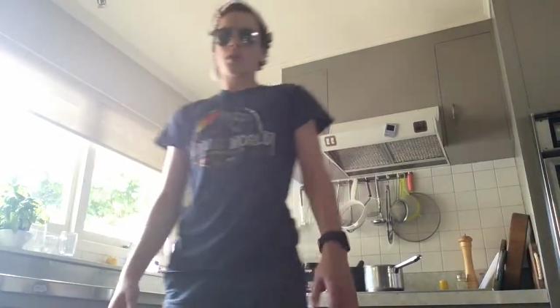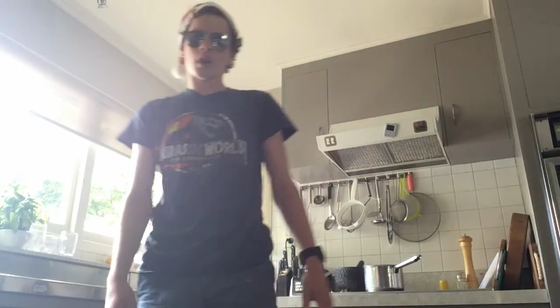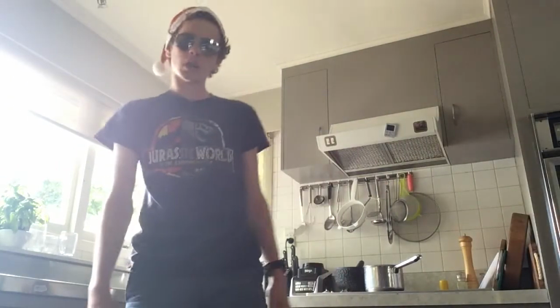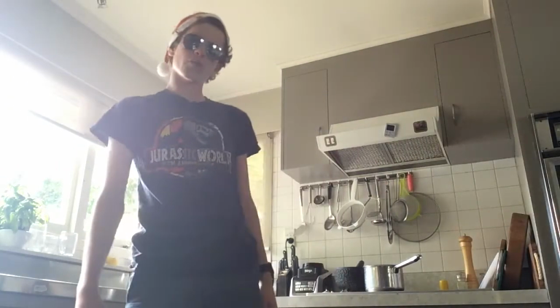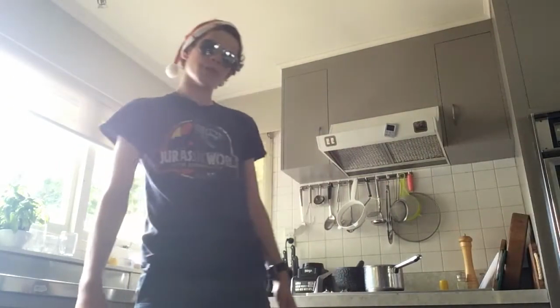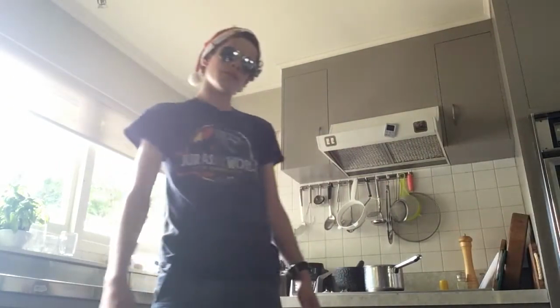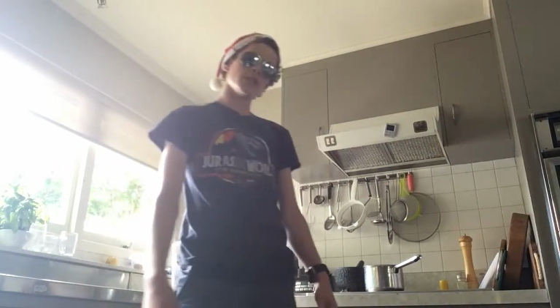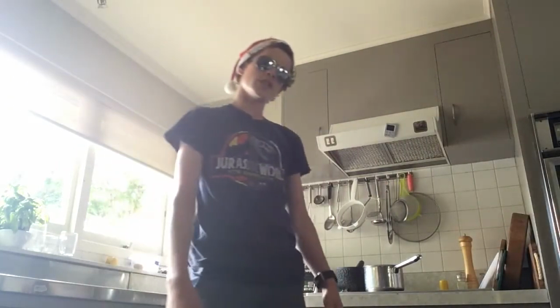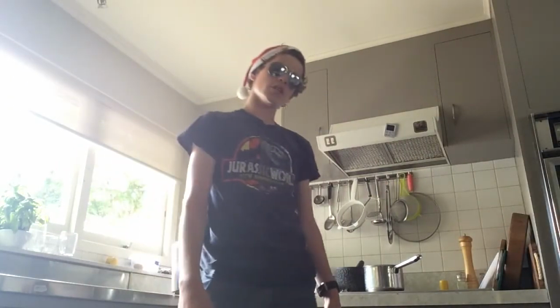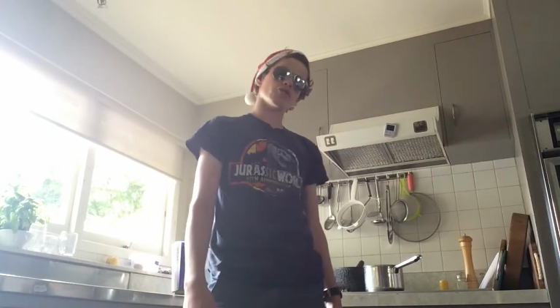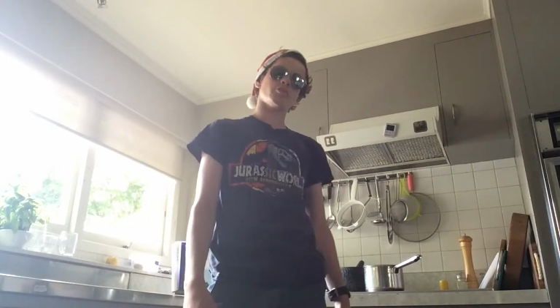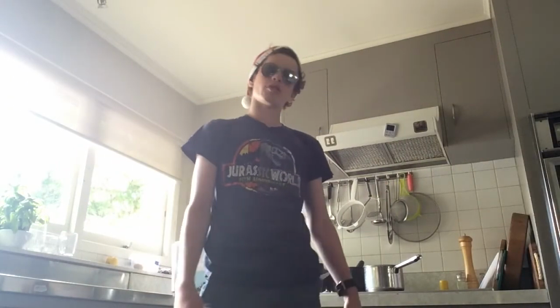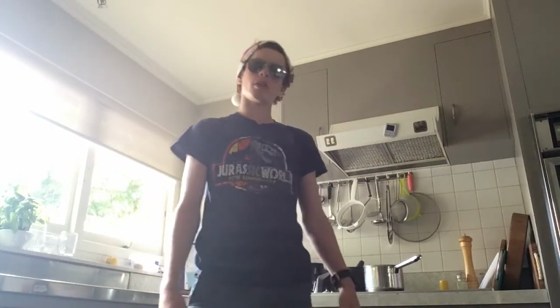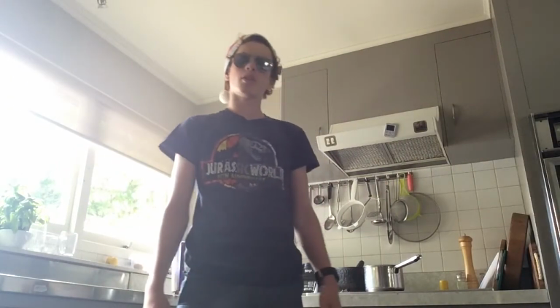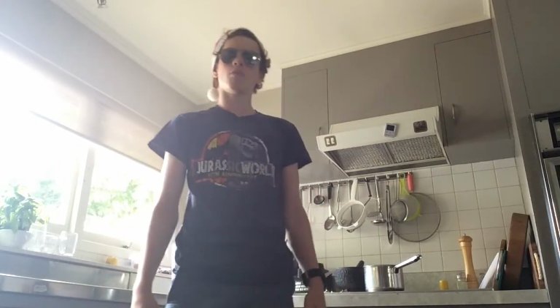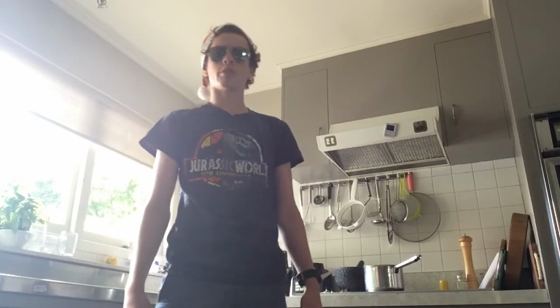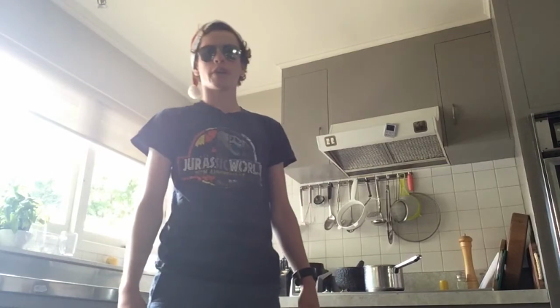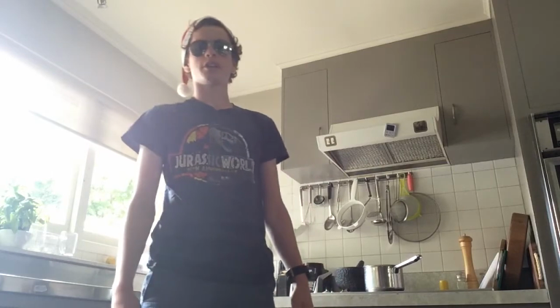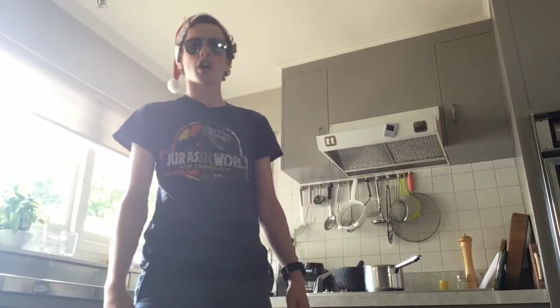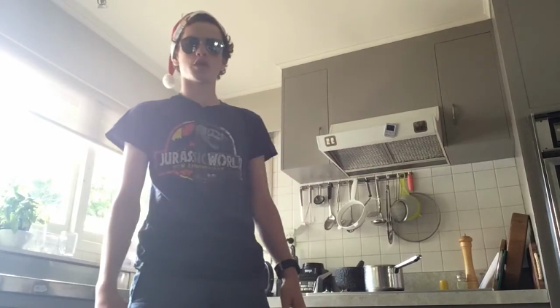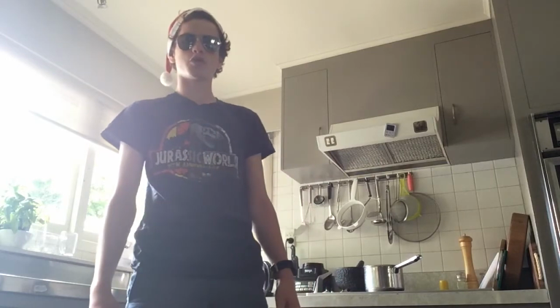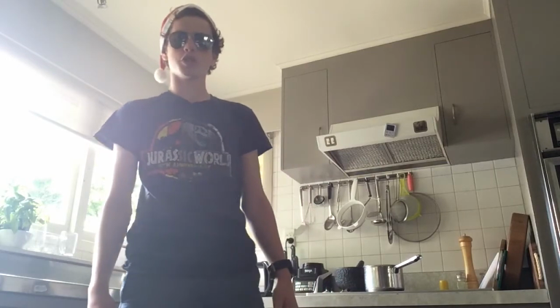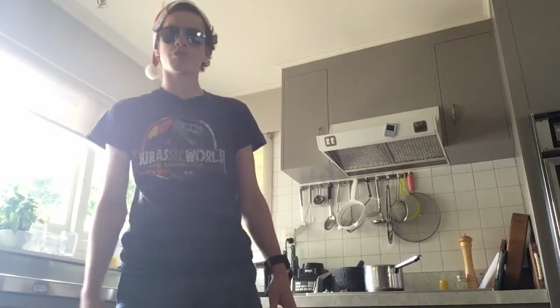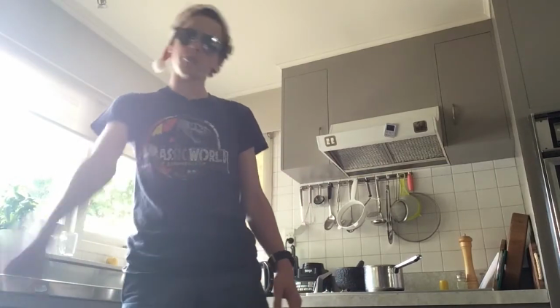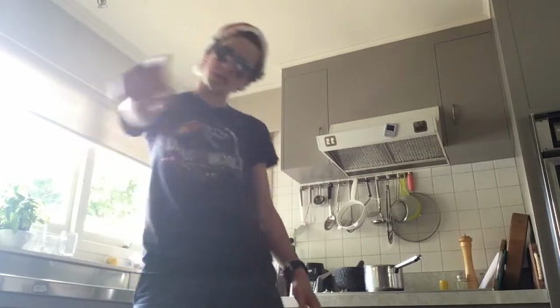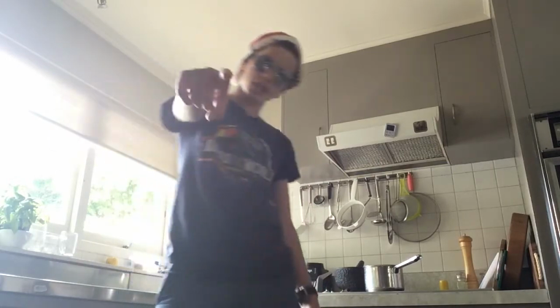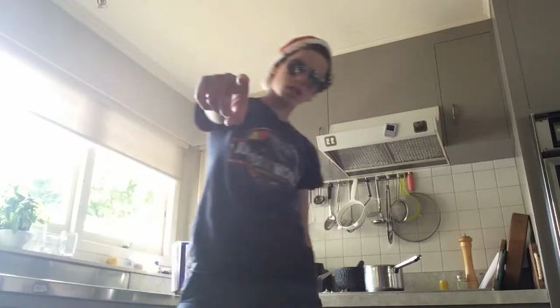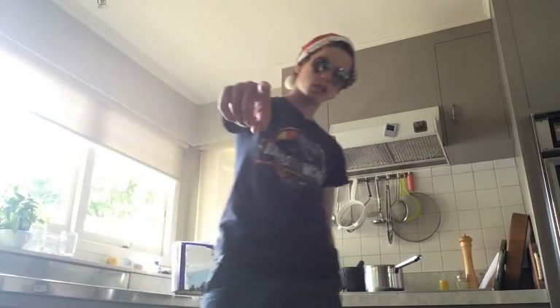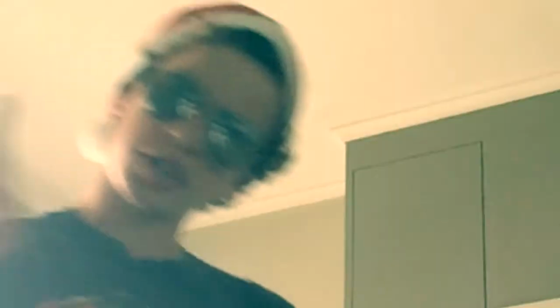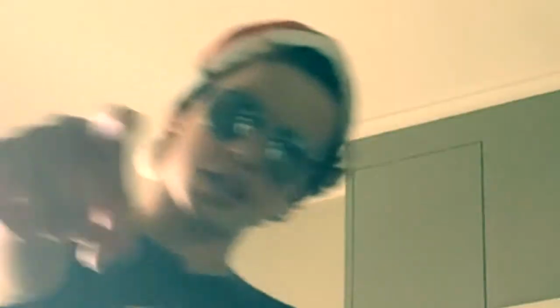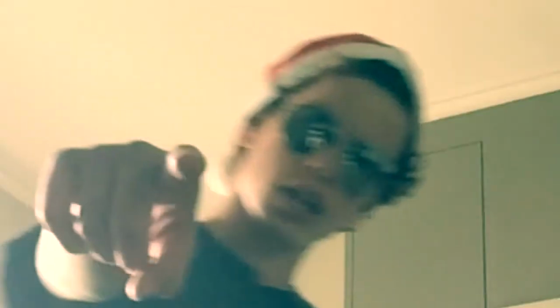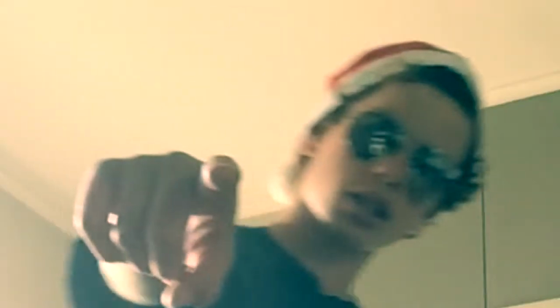Hello everyone, in this video of the Drus Bakery, we're going to be making Dazzle with Gingerbread Biscuits. Biscuits!